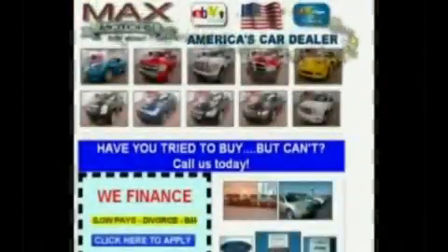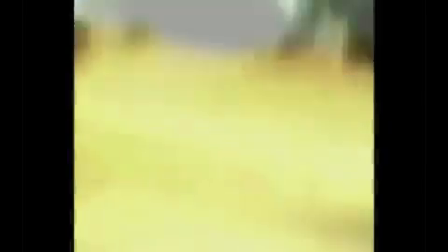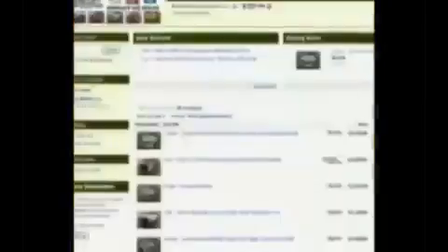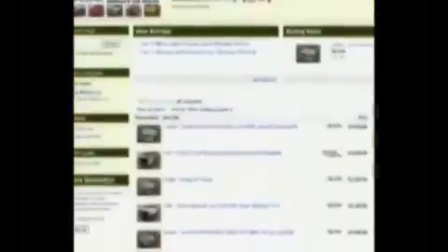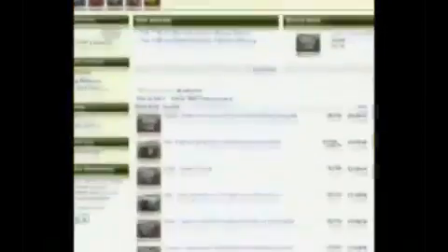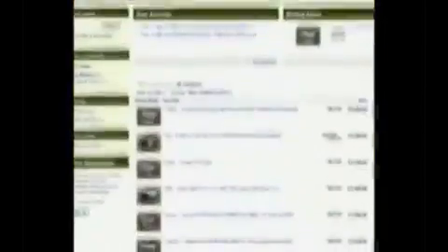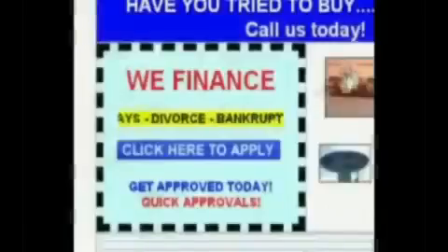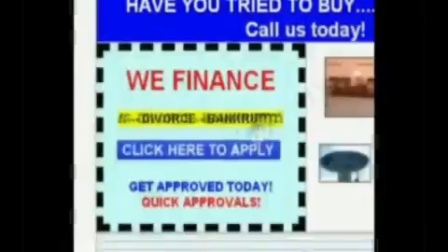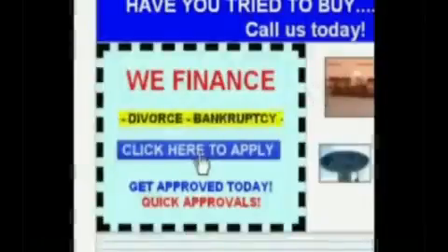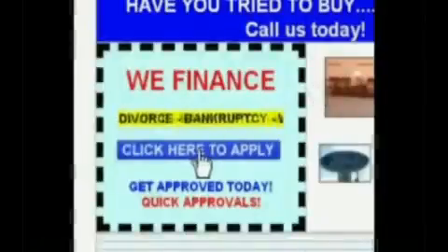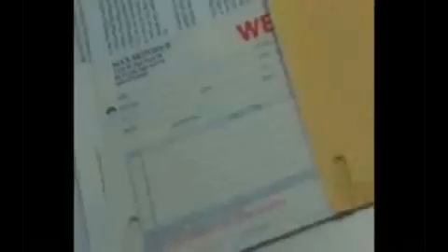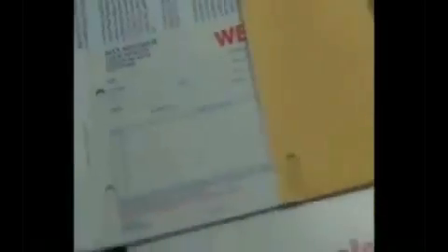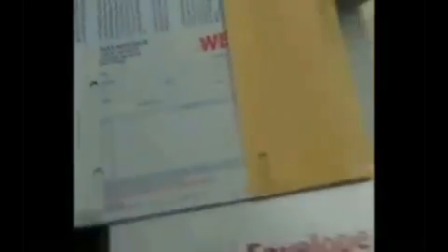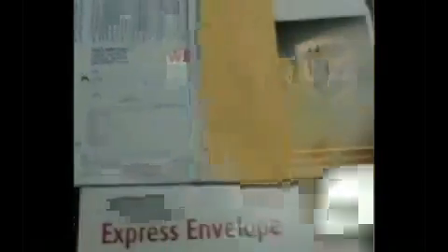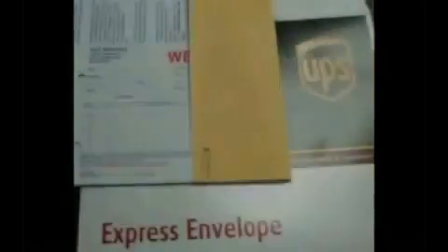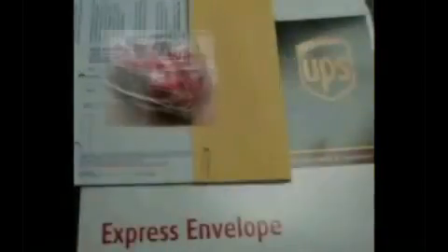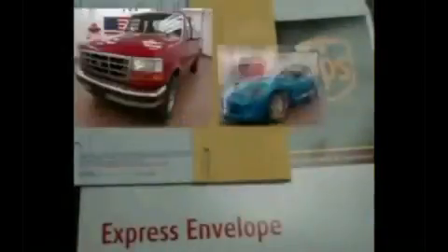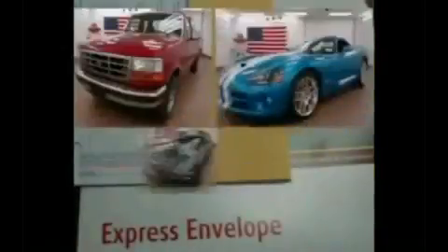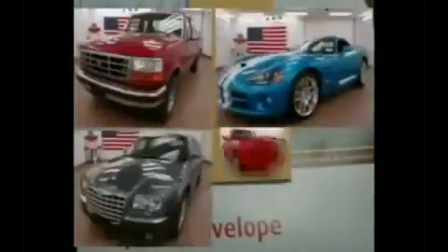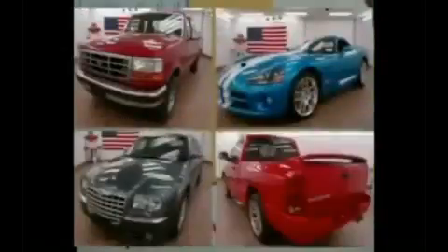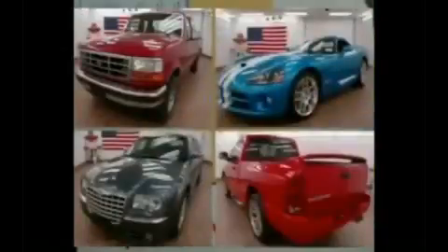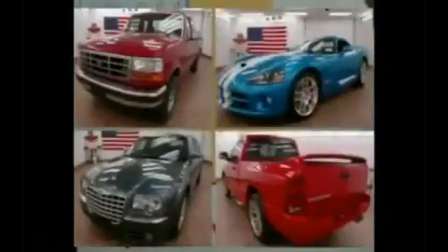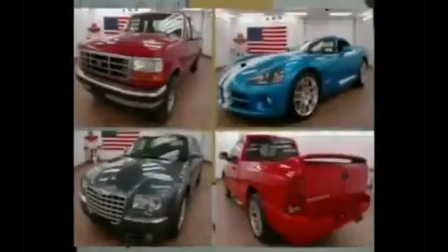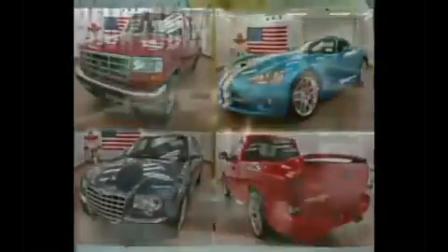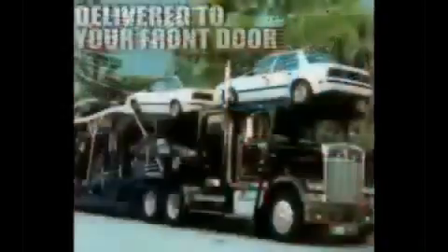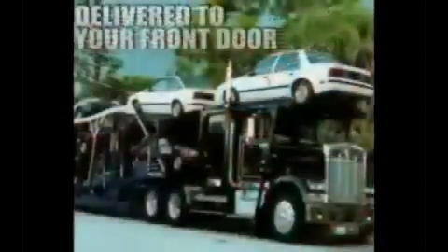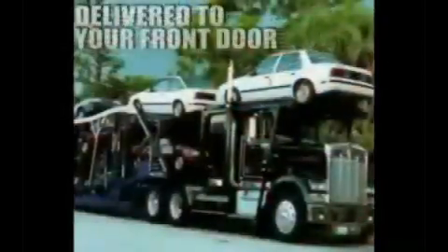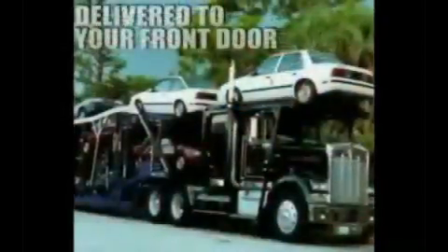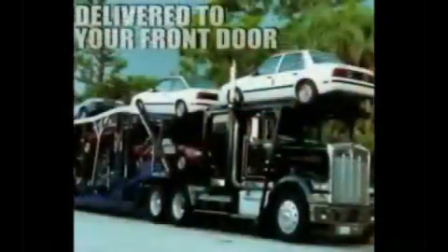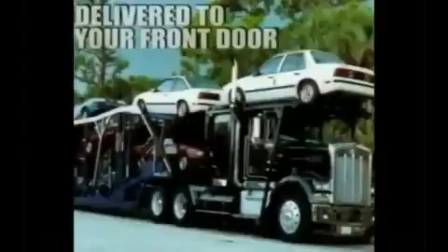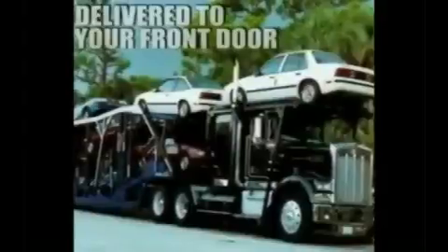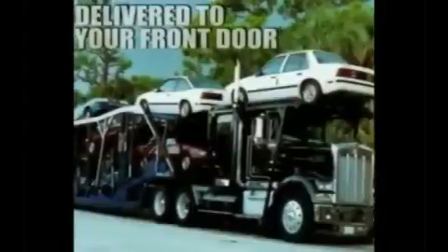Browse our inventory, apply for credit, get your trade appraised, select the vehicle of your choice, and have it promptly delivered to your front door.